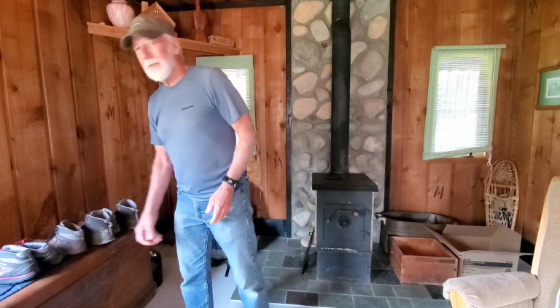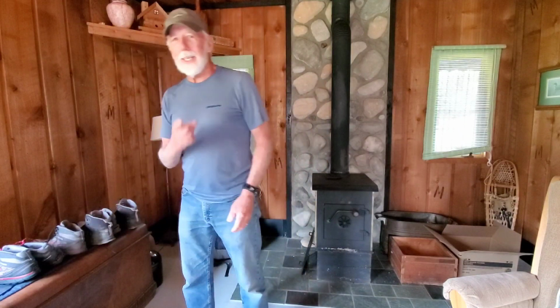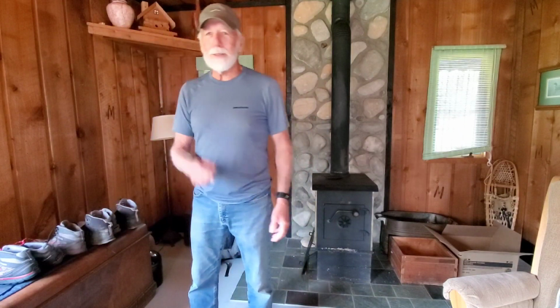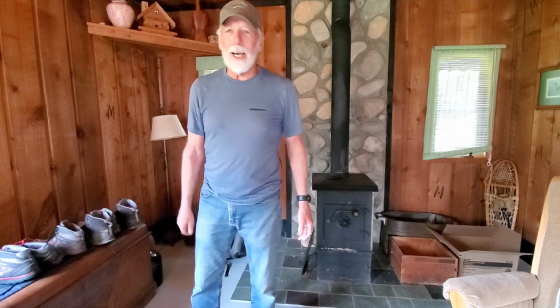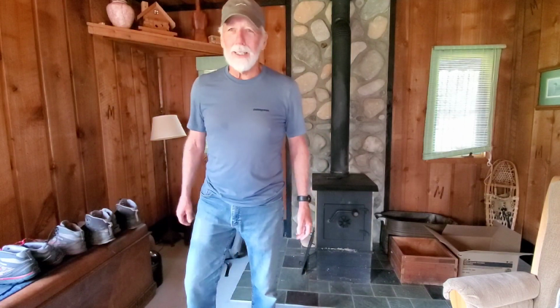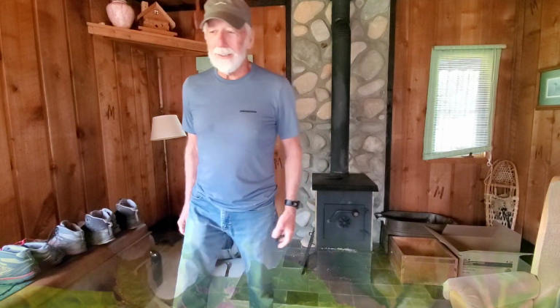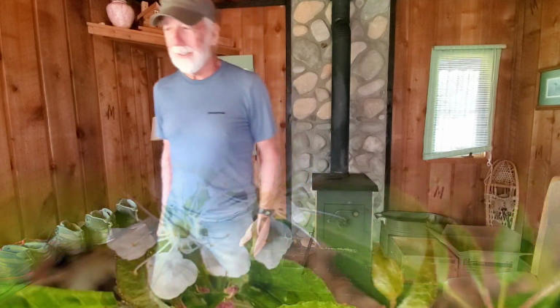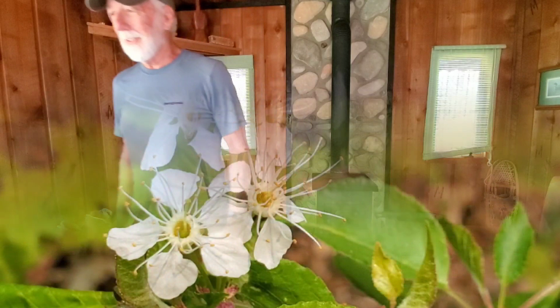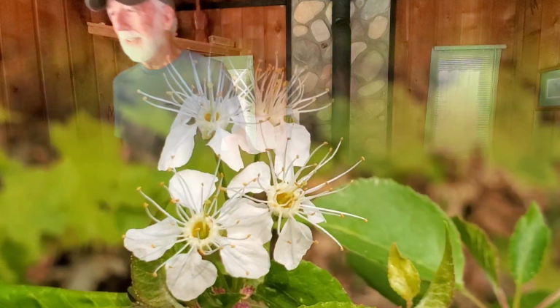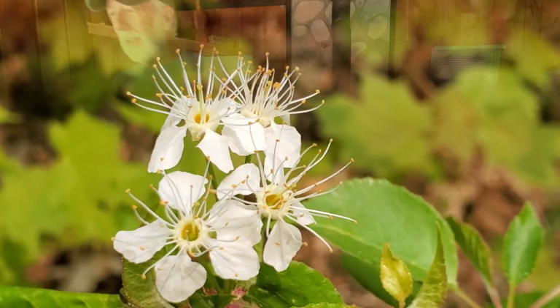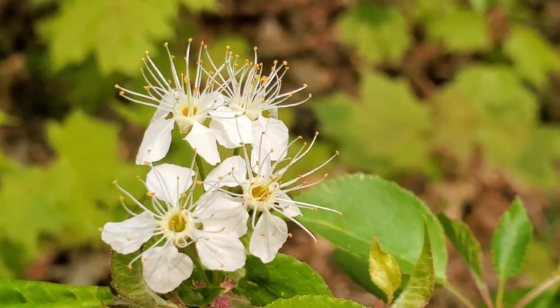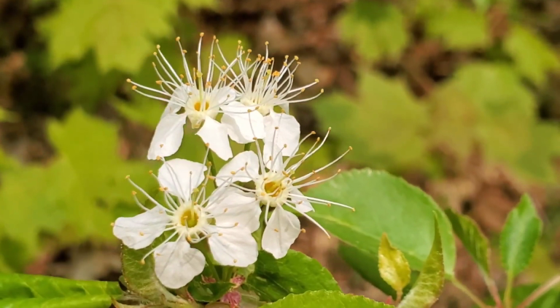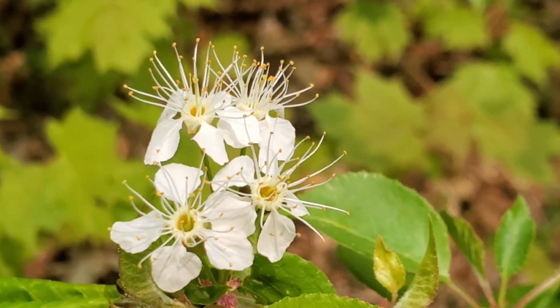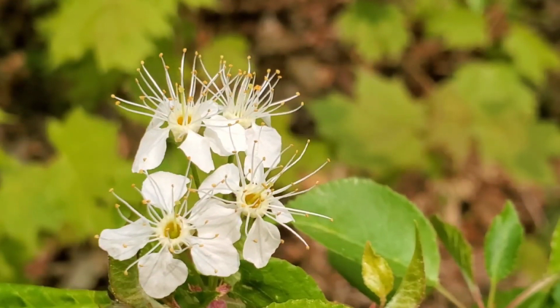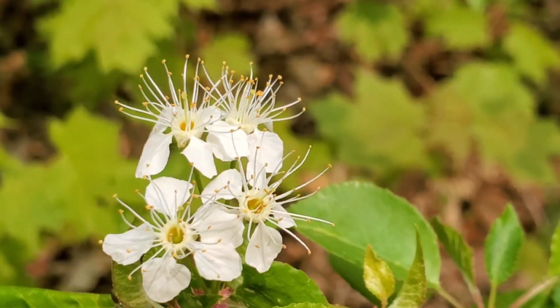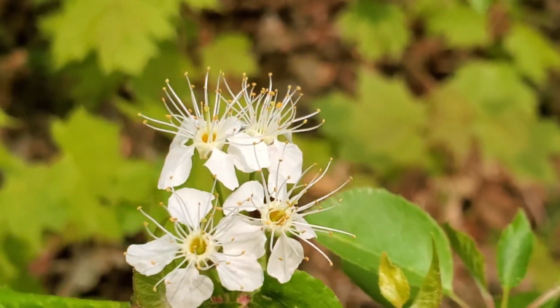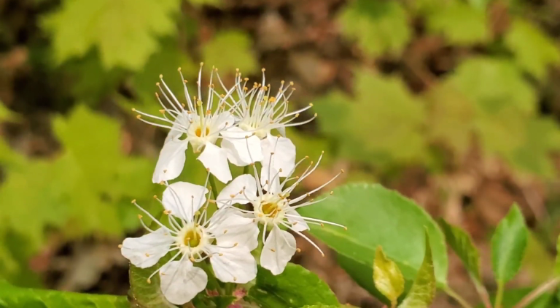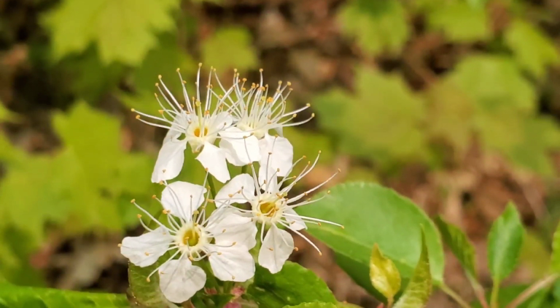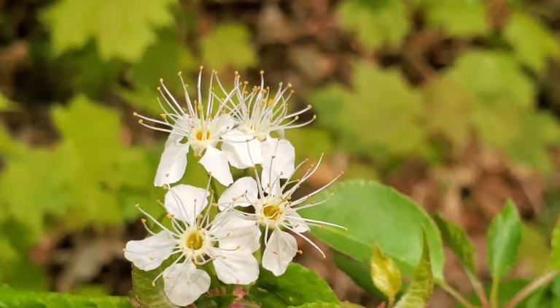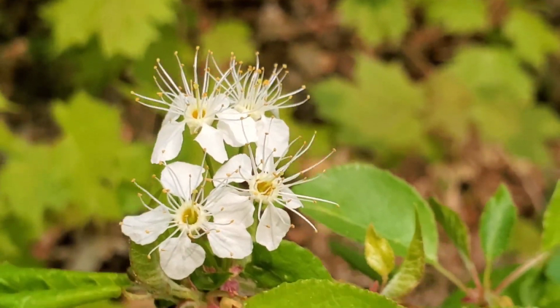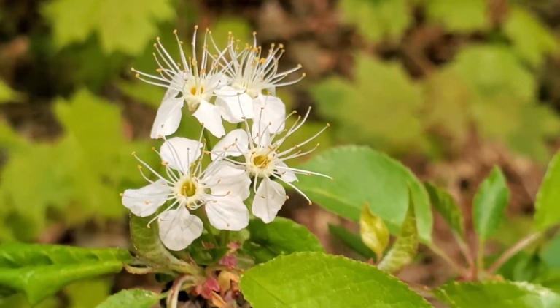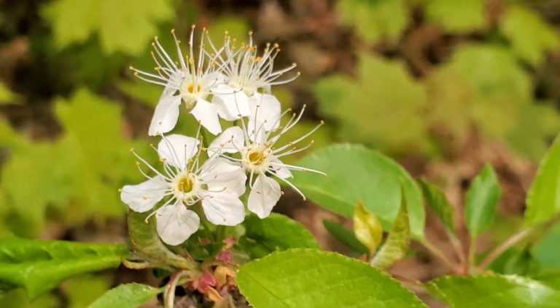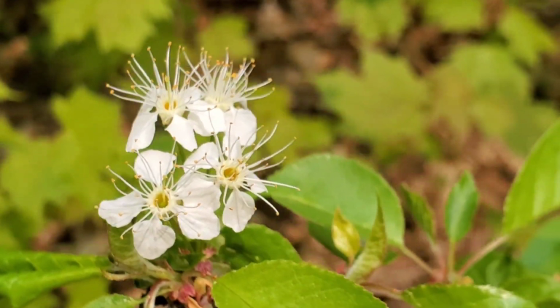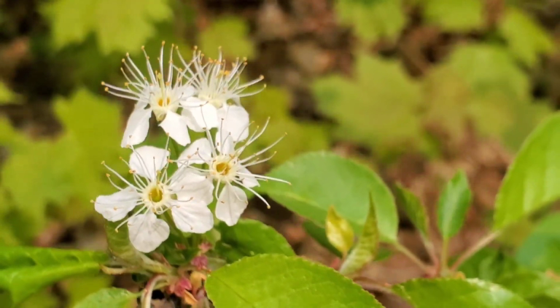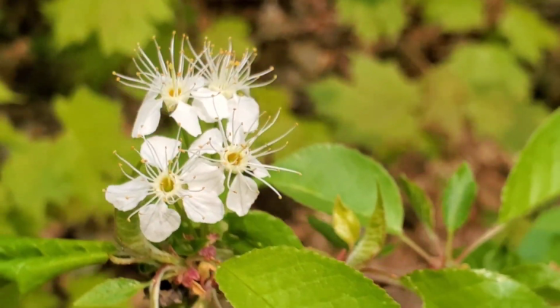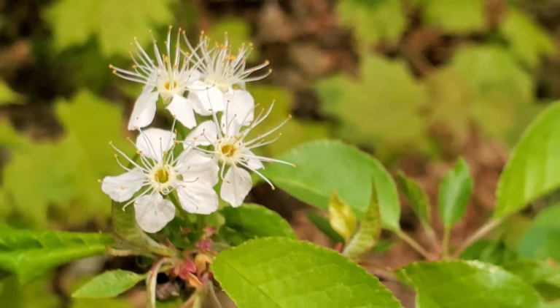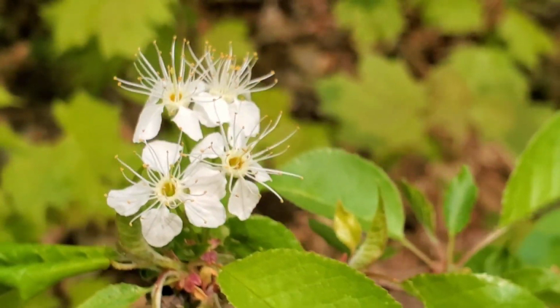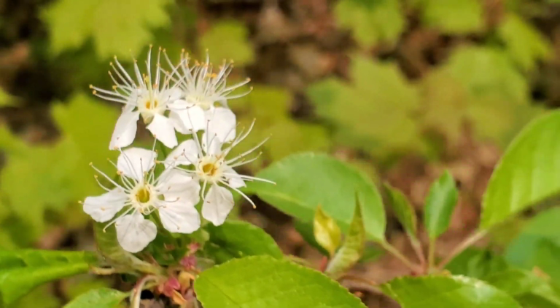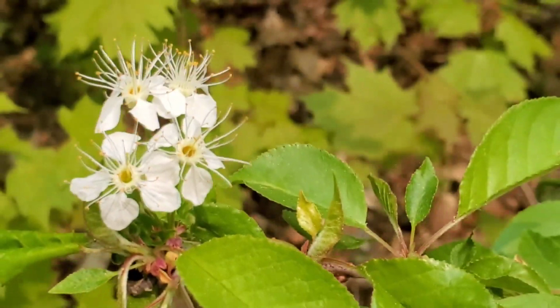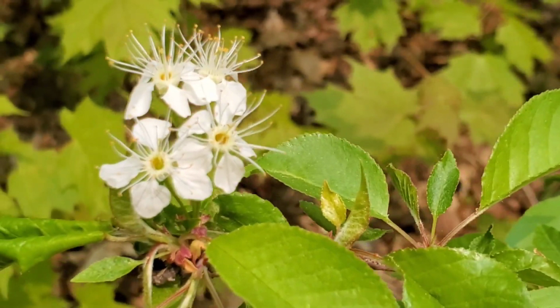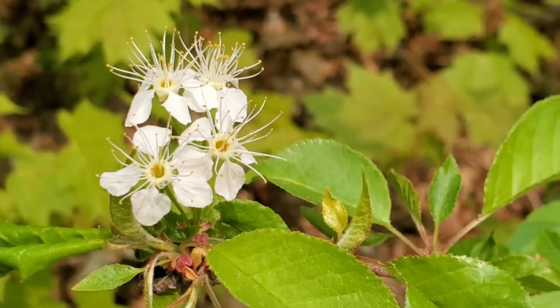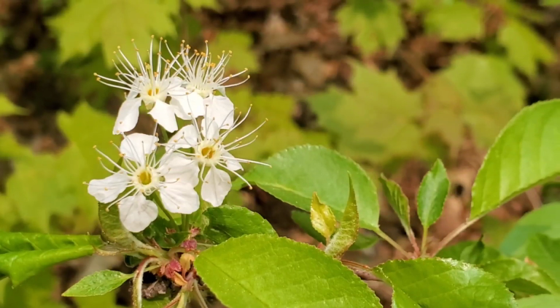Keep smiling. I'll leave you today with a walk in the Michigan Spring Woods.